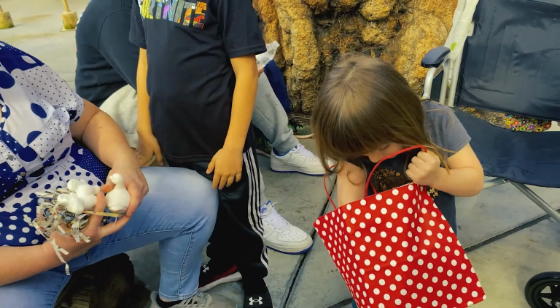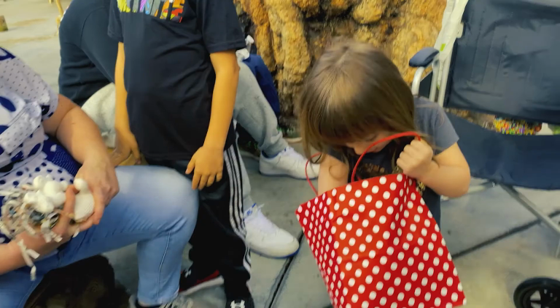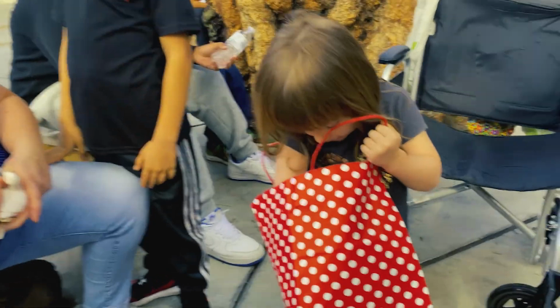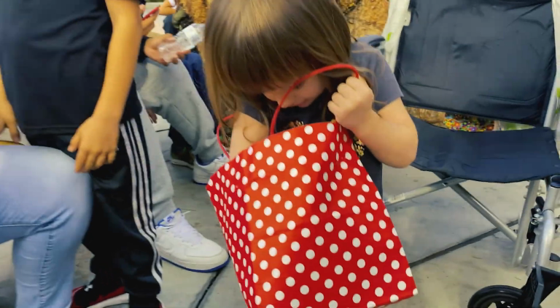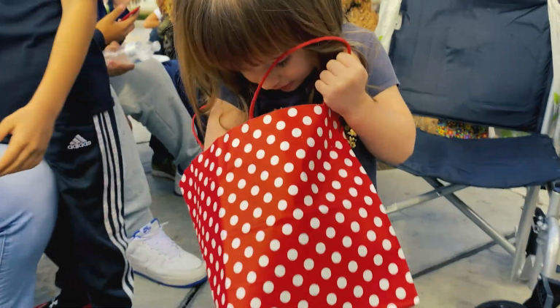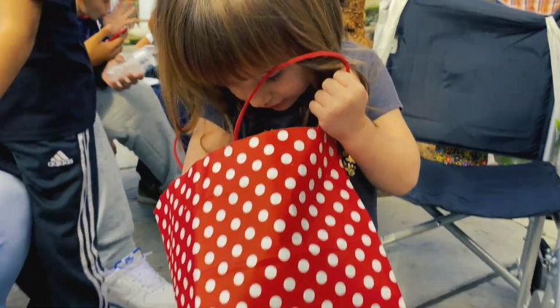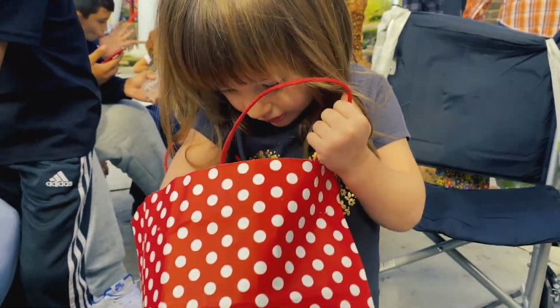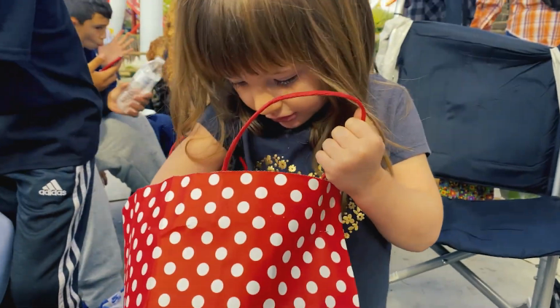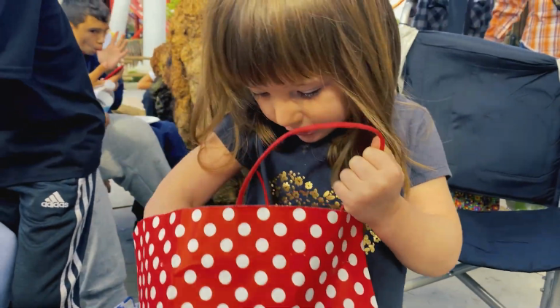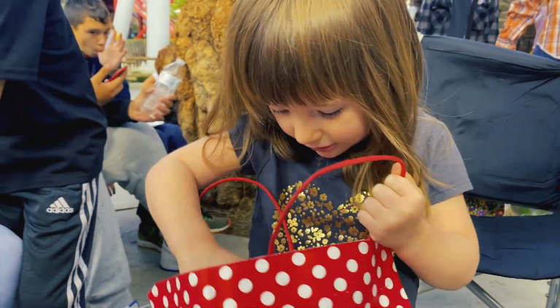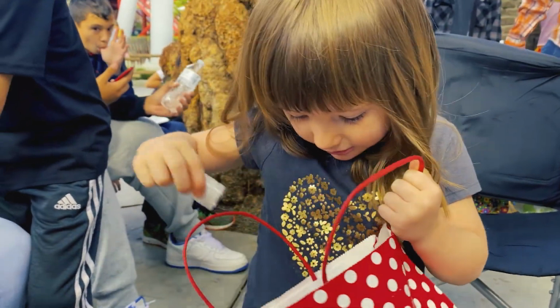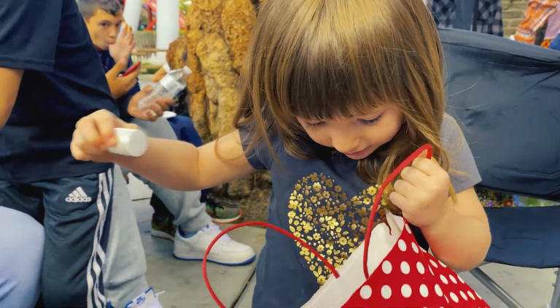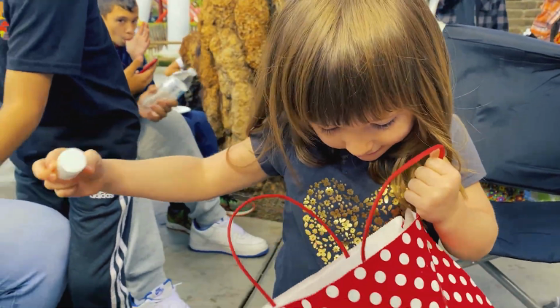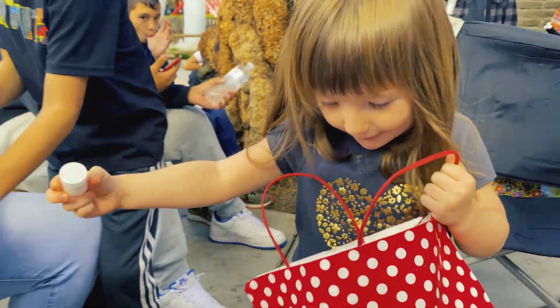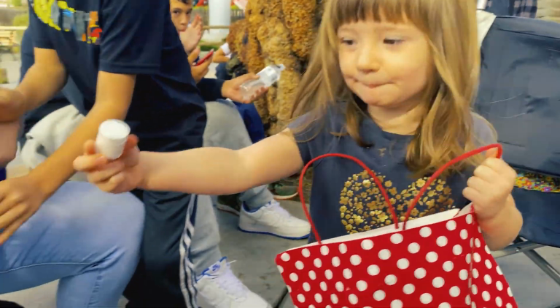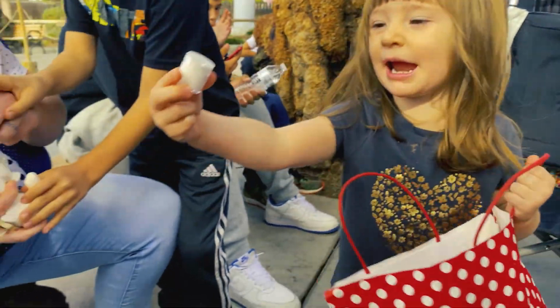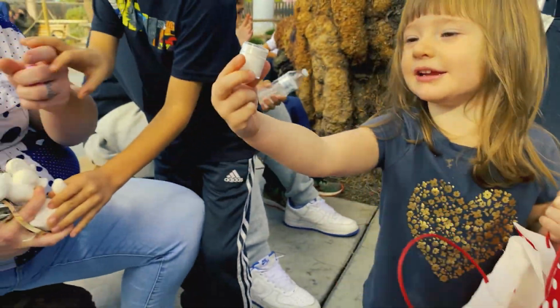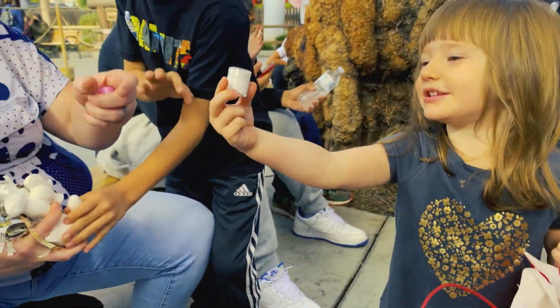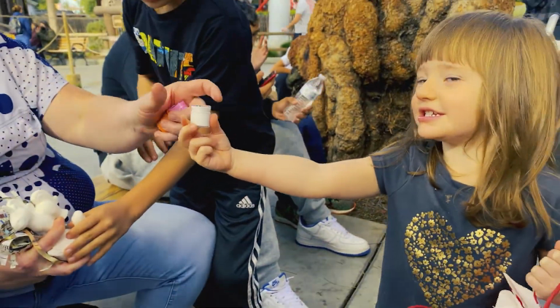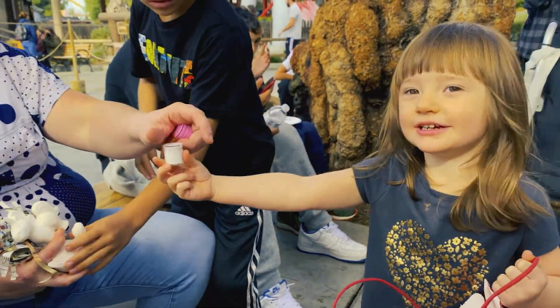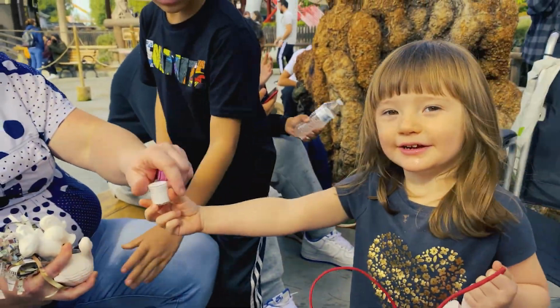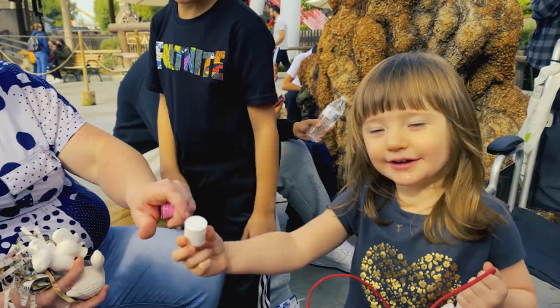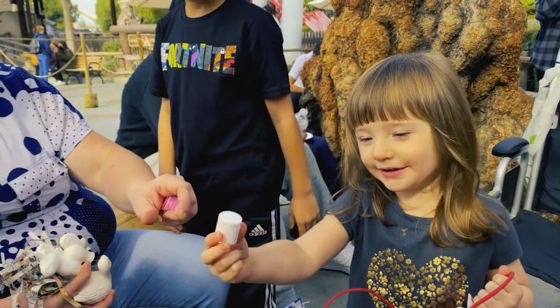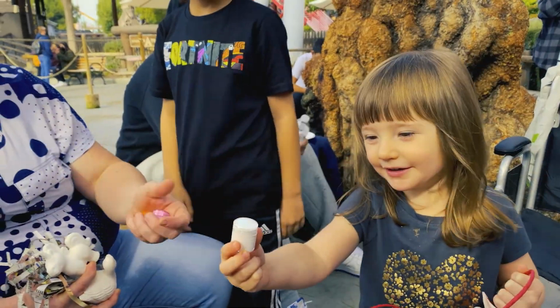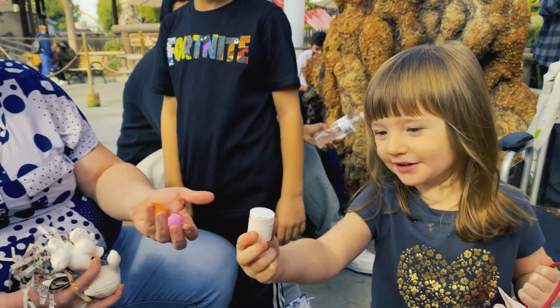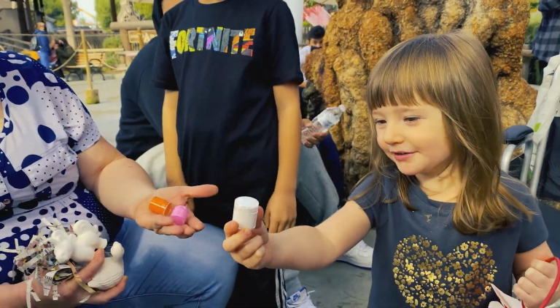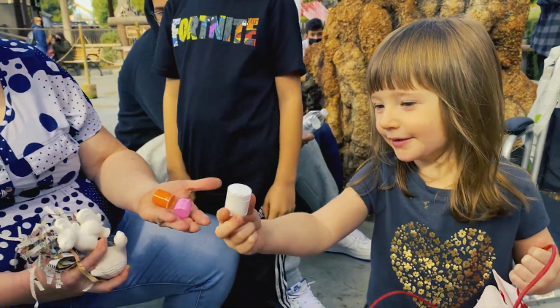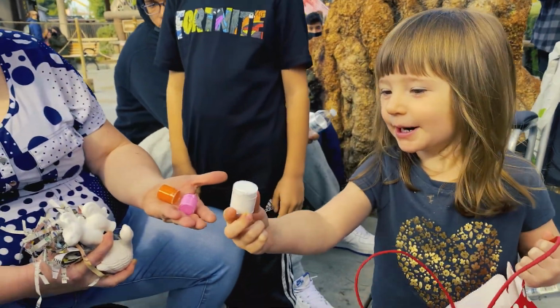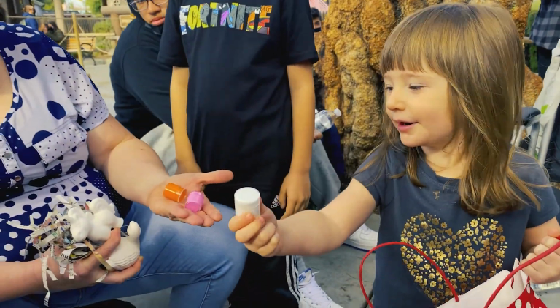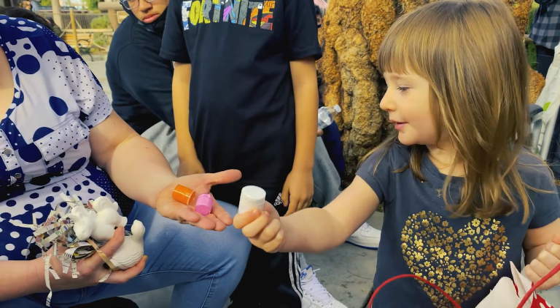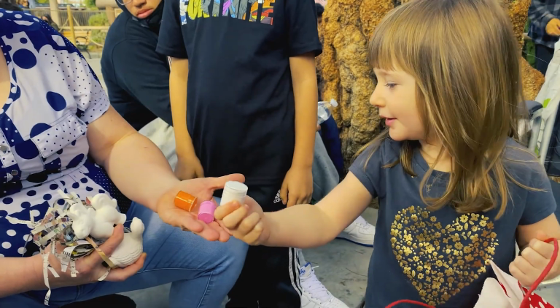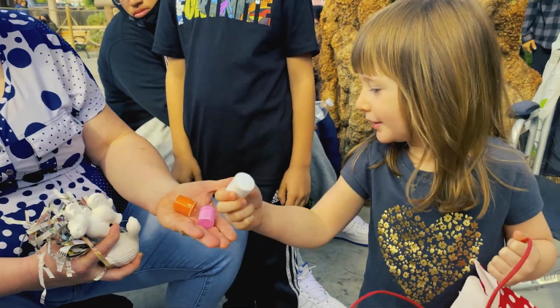What else did you get in that grab bag from the Bottle House? Paint. Paint? So we can take it home and paint it?